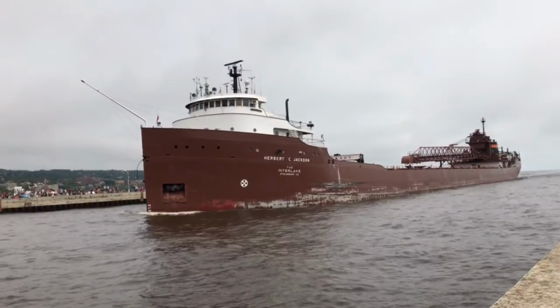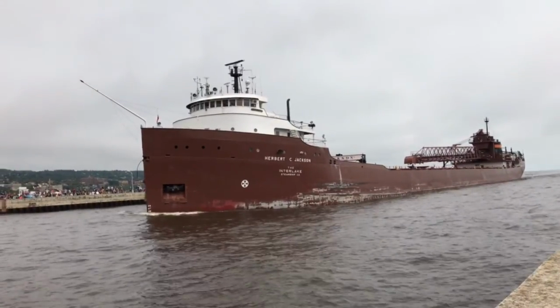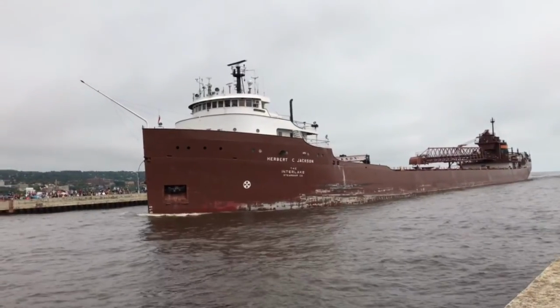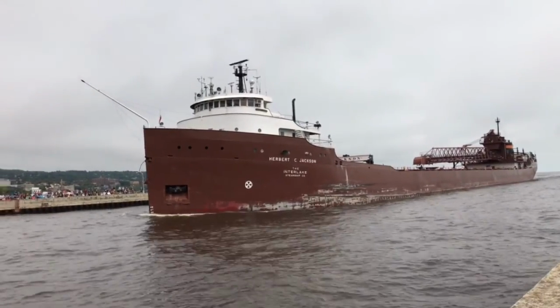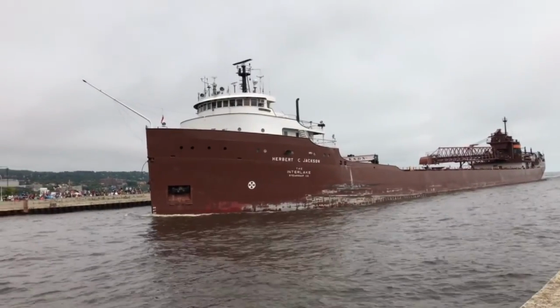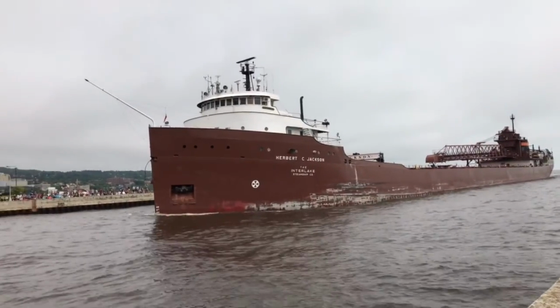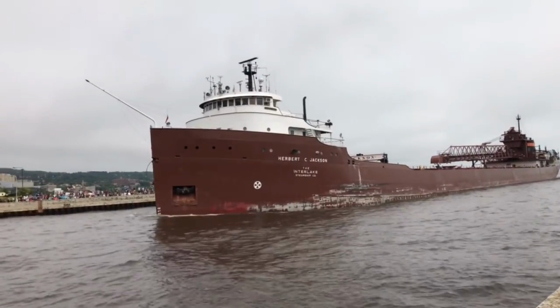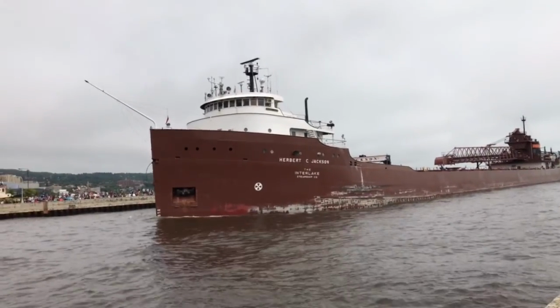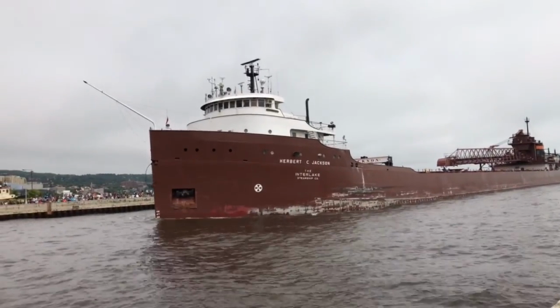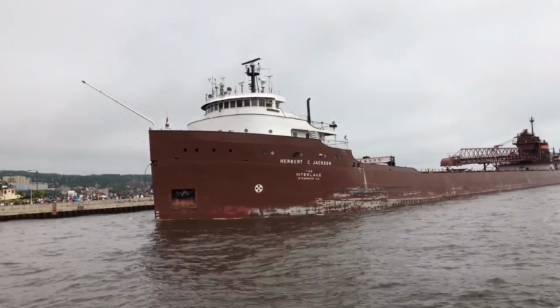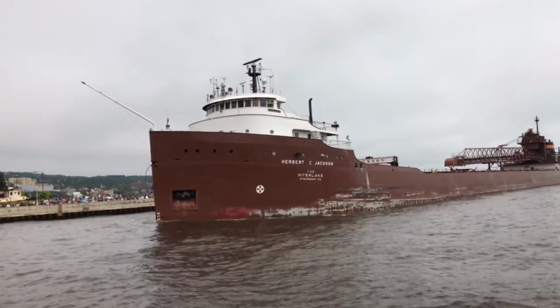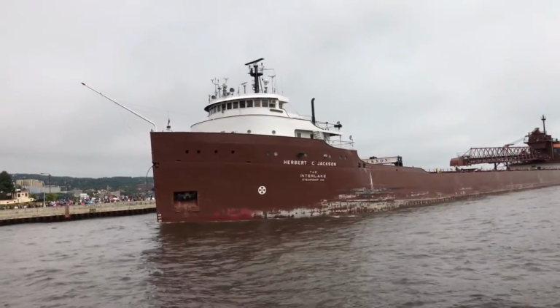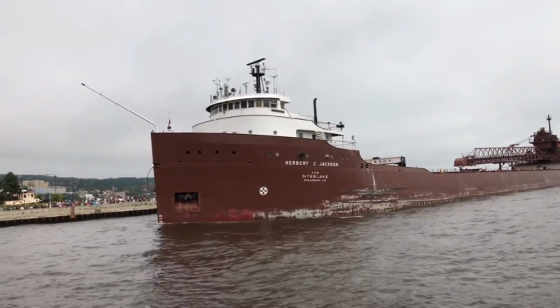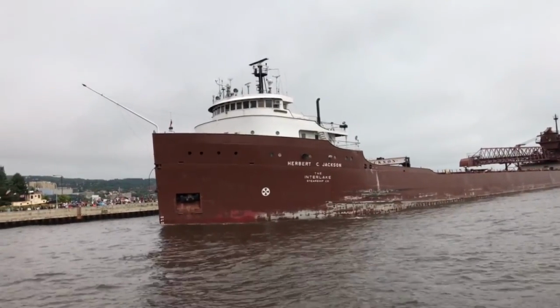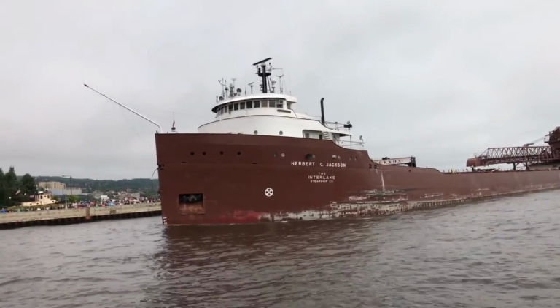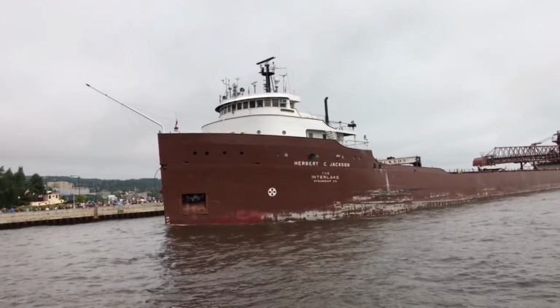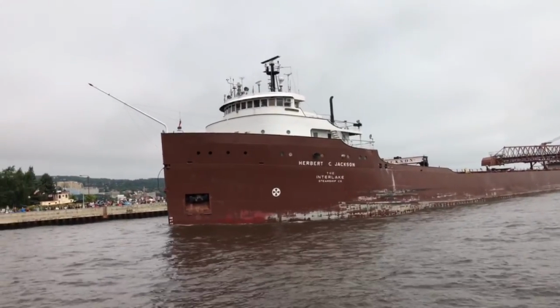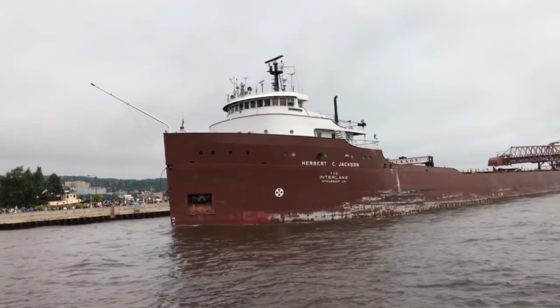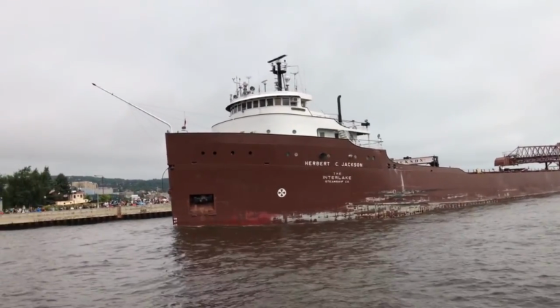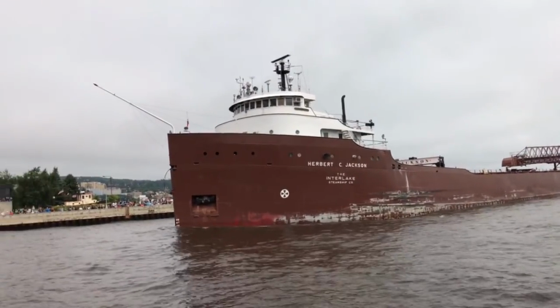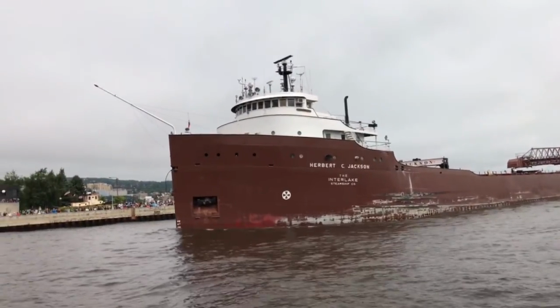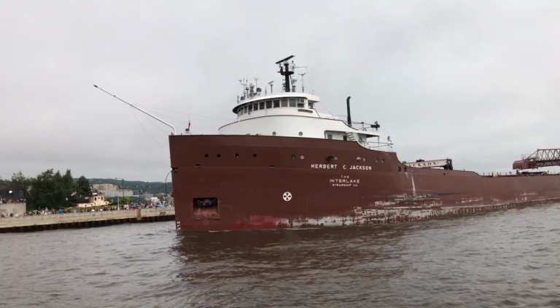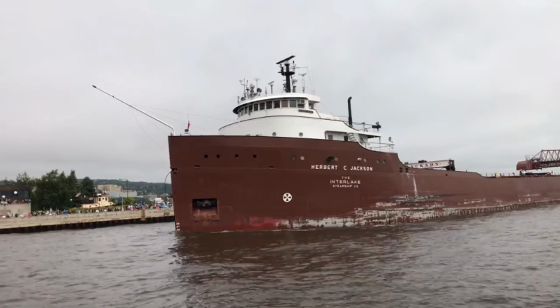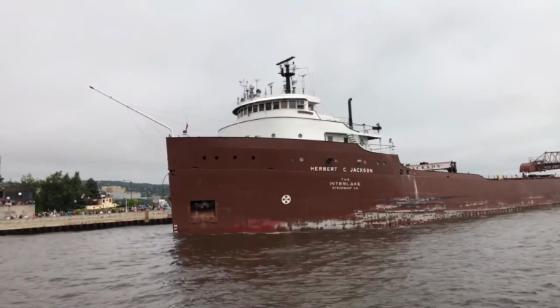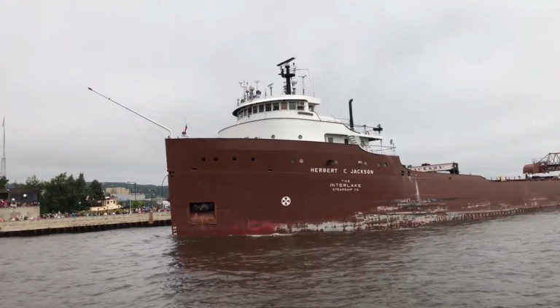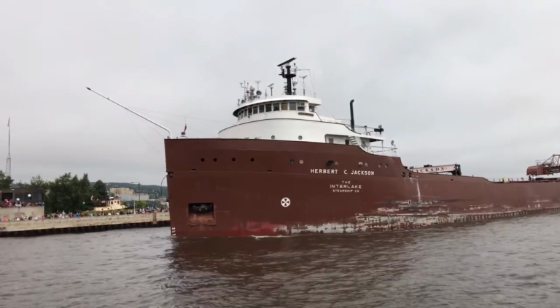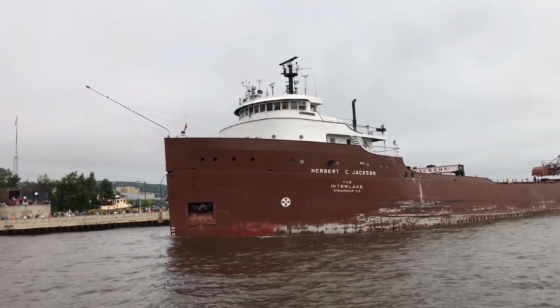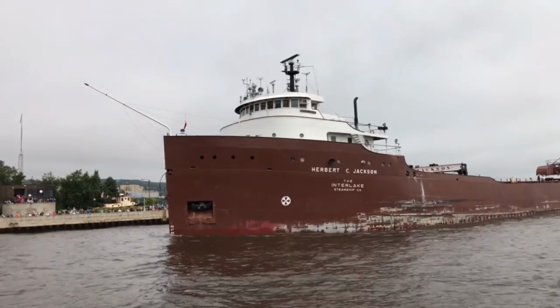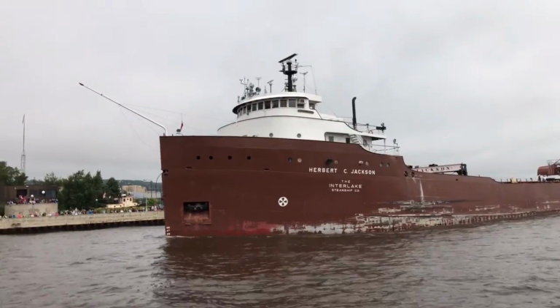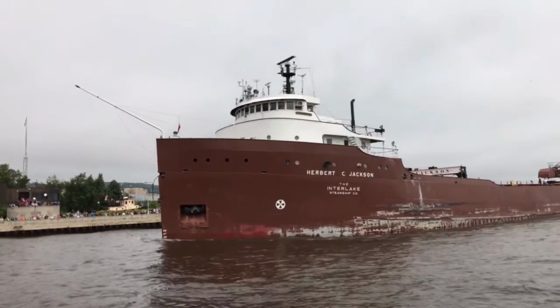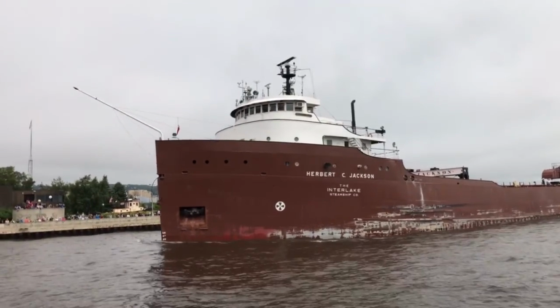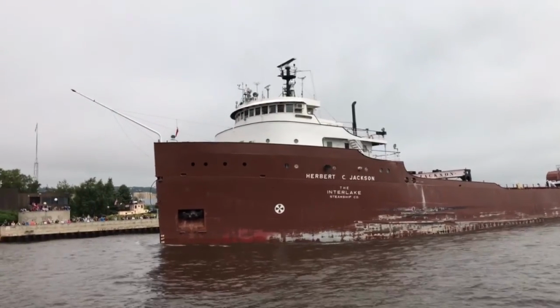The Herbert C. Jackson is currently owned and operated by the Interlake Steamship Company of Richfield, Ohio.